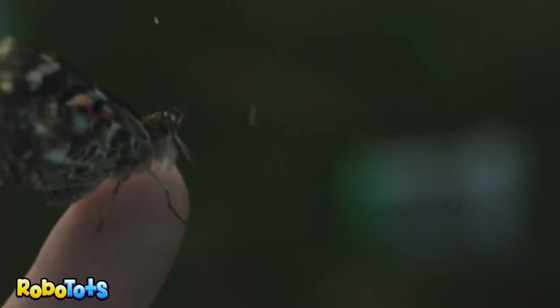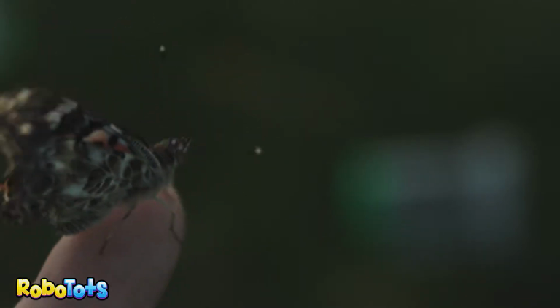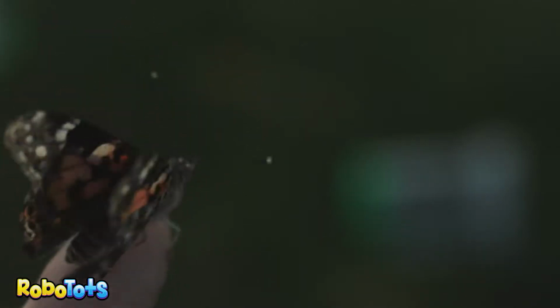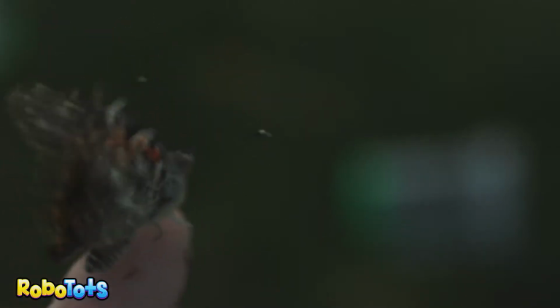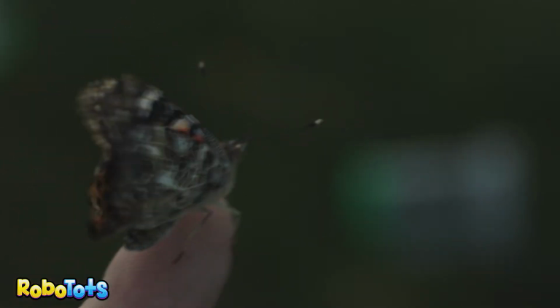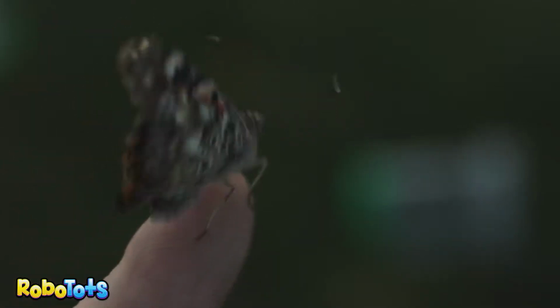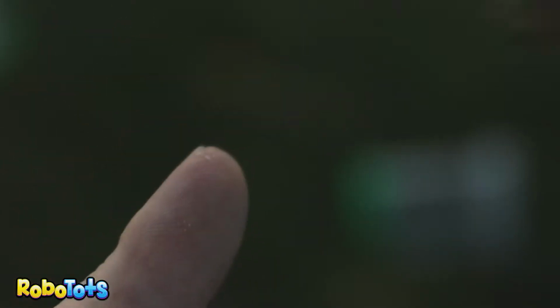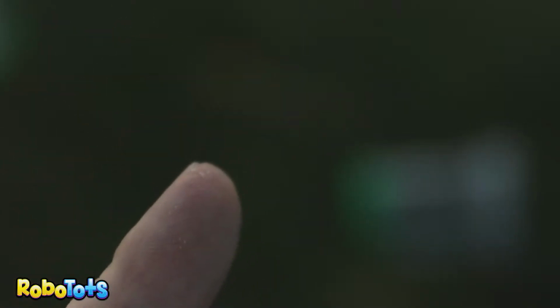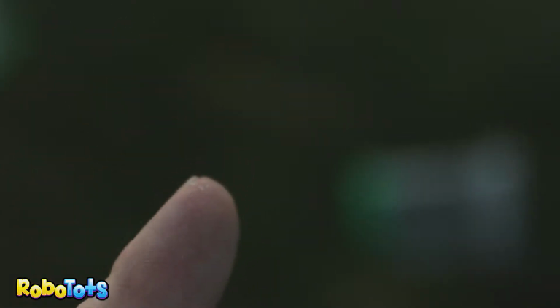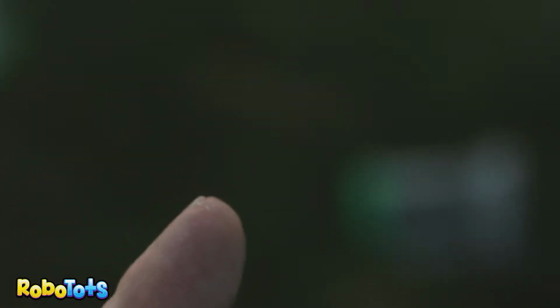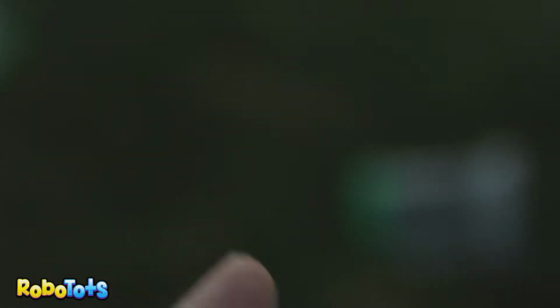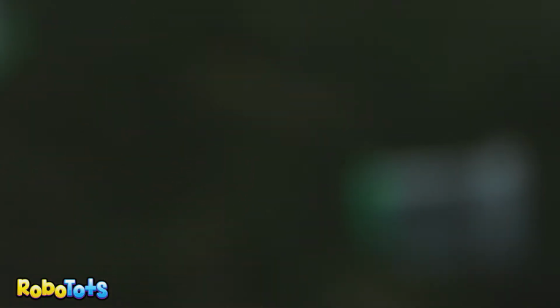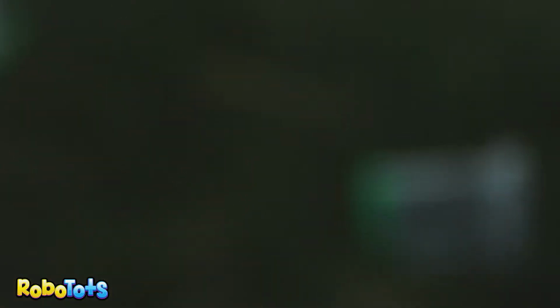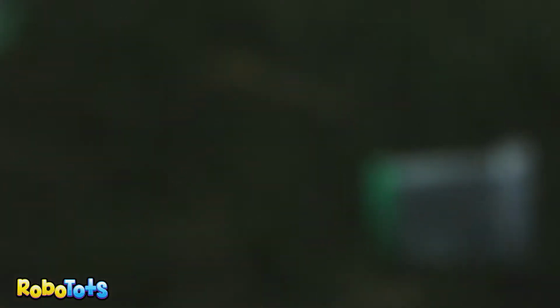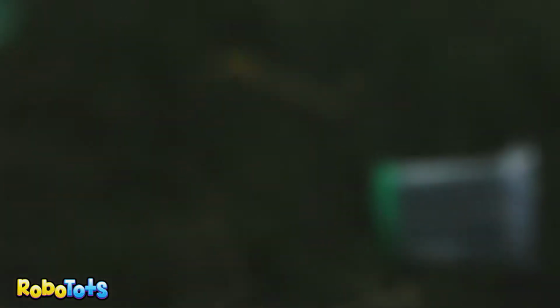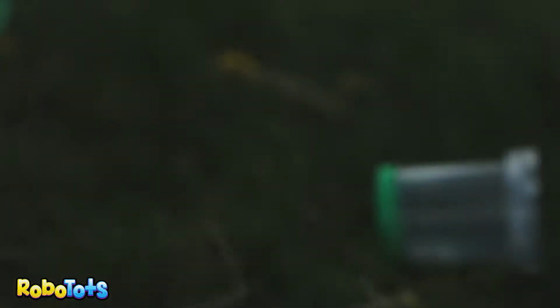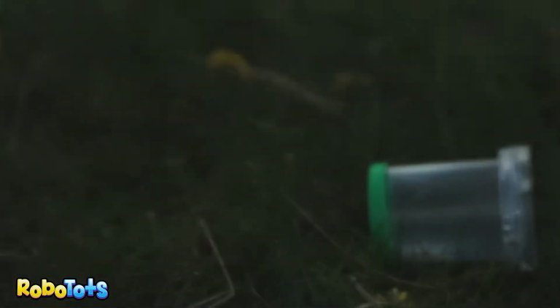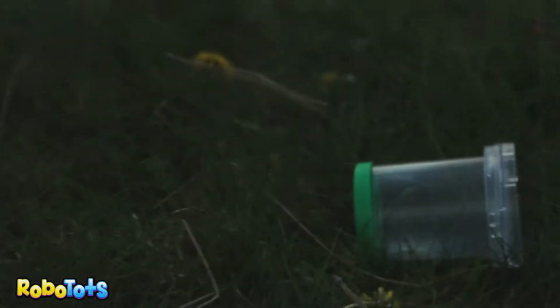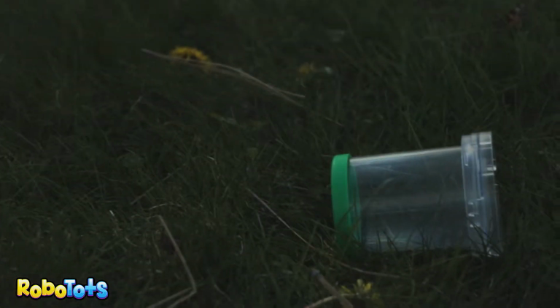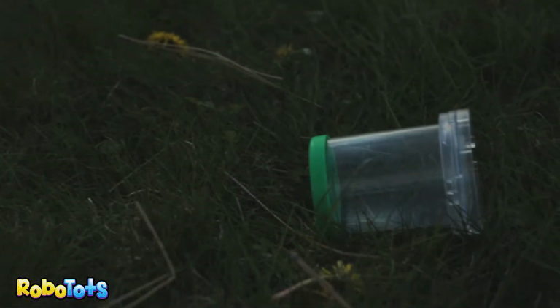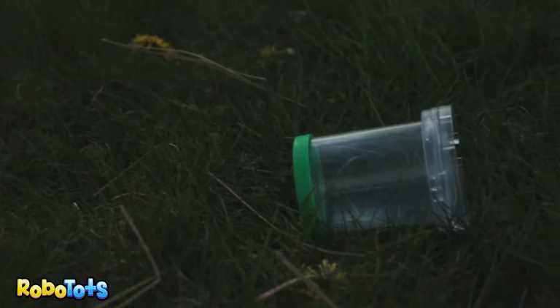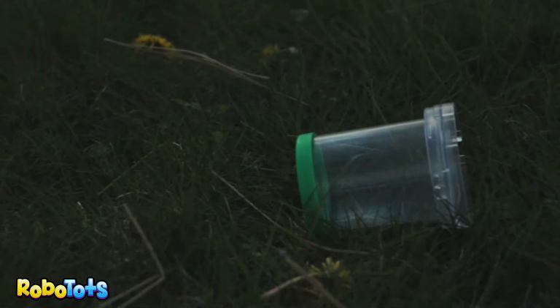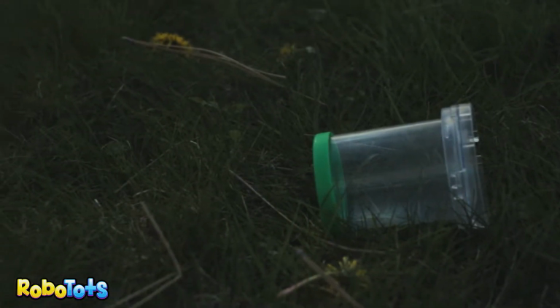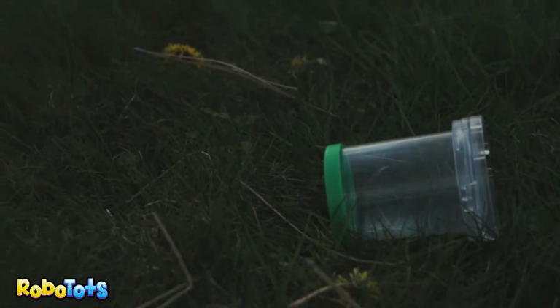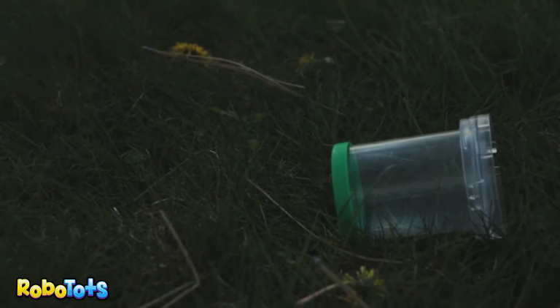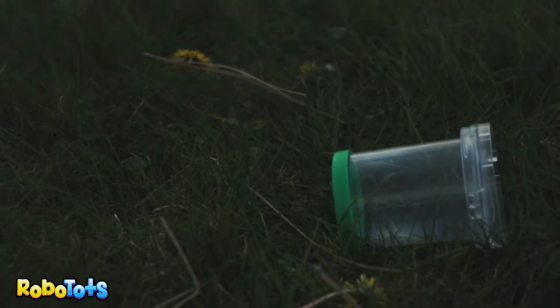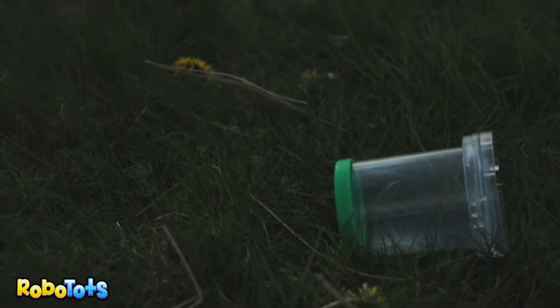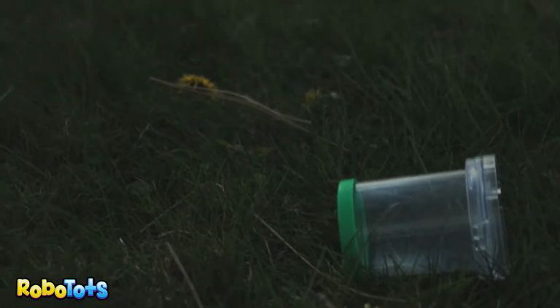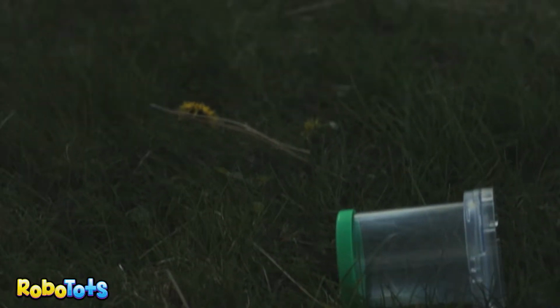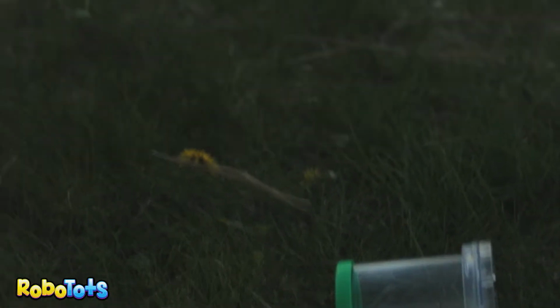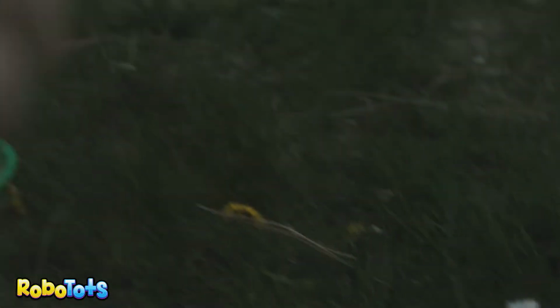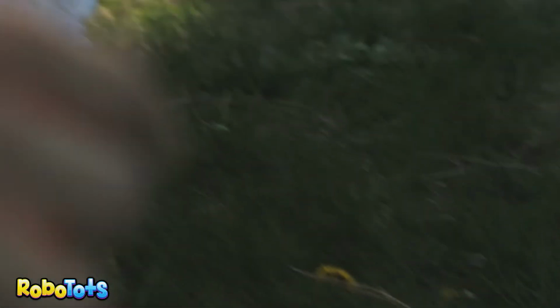Look at this. There he goes. He flew away. That's pretty.